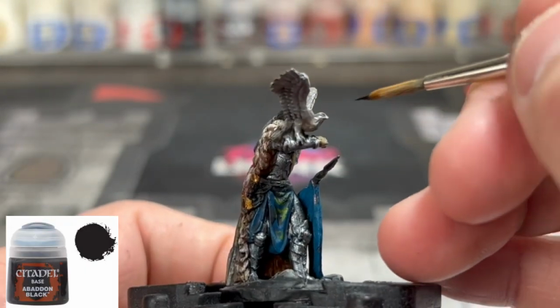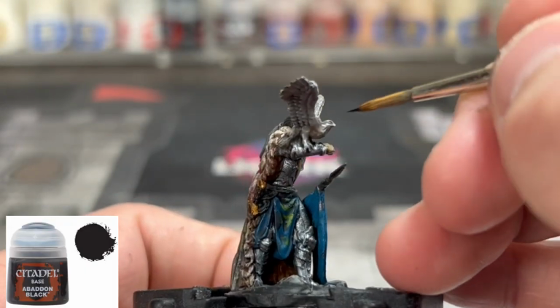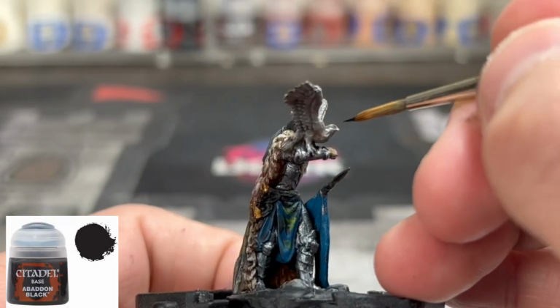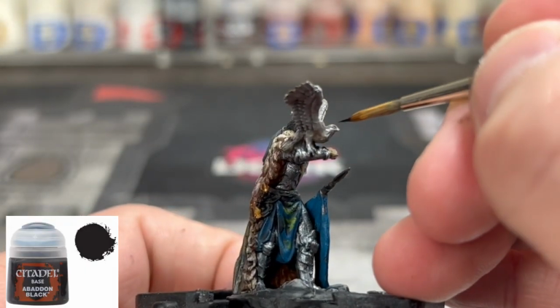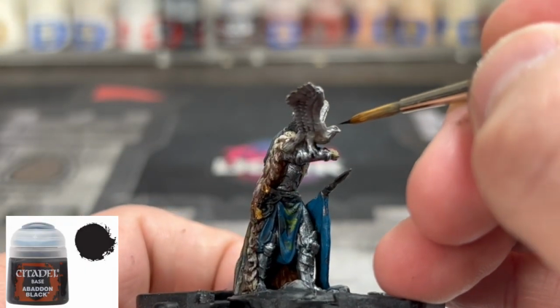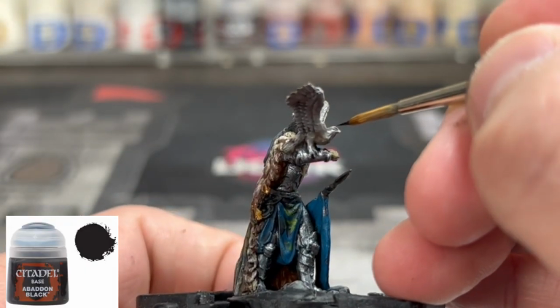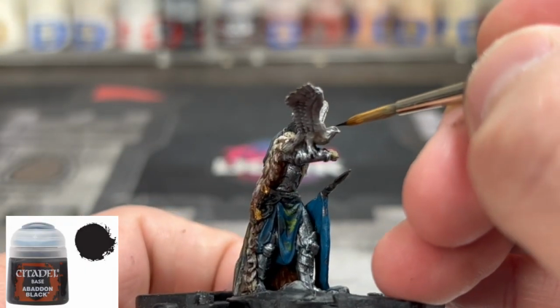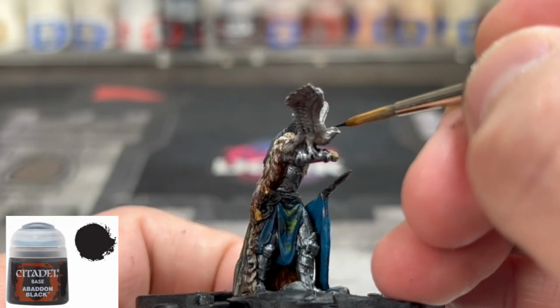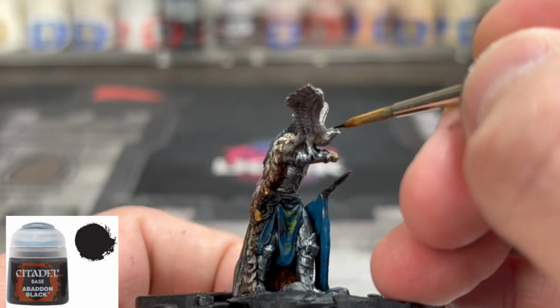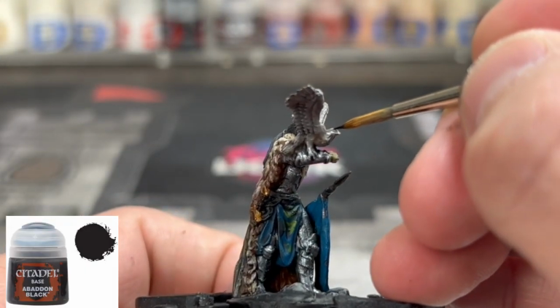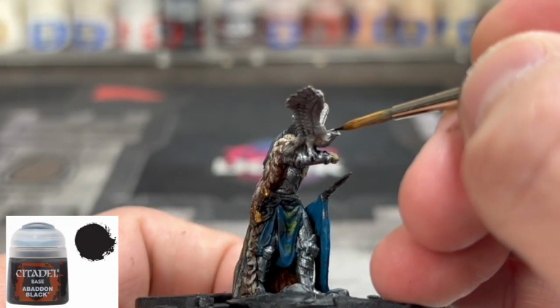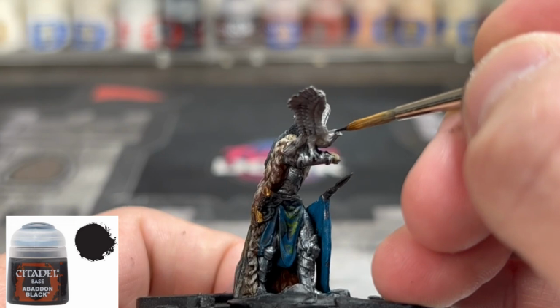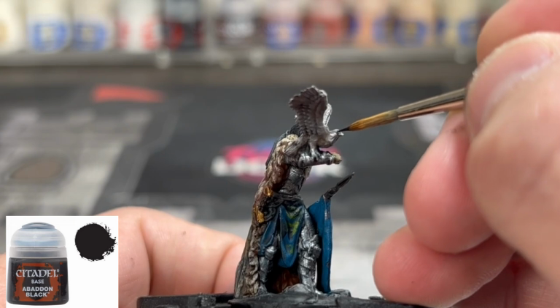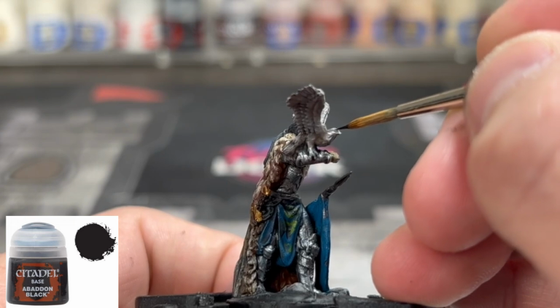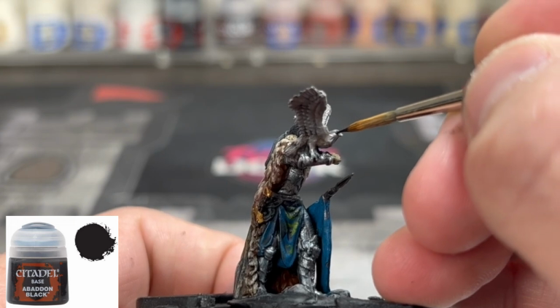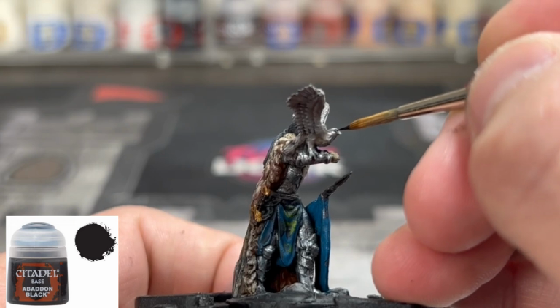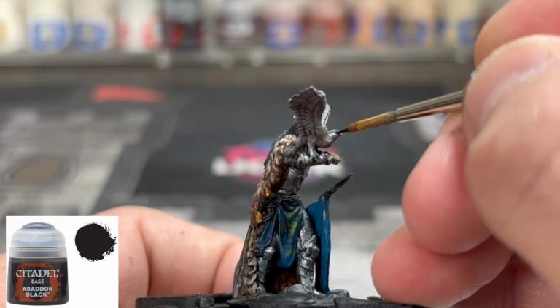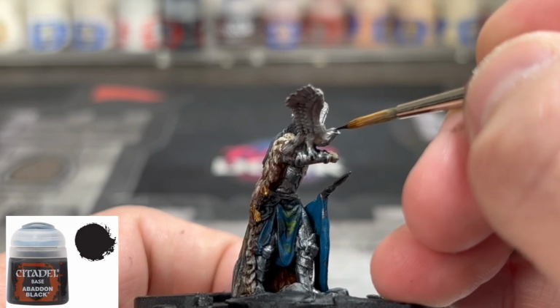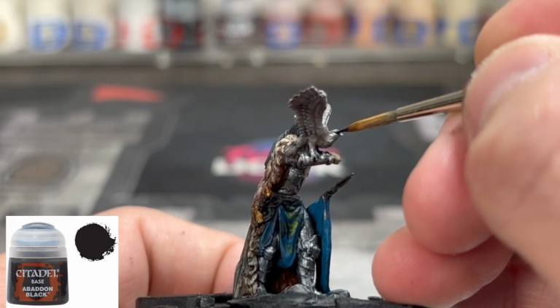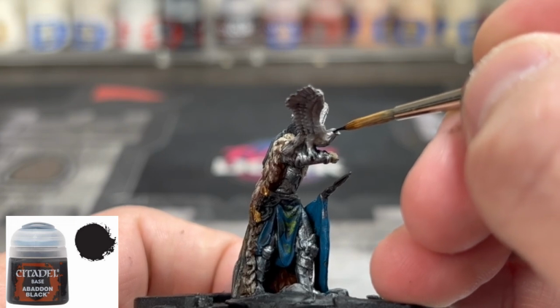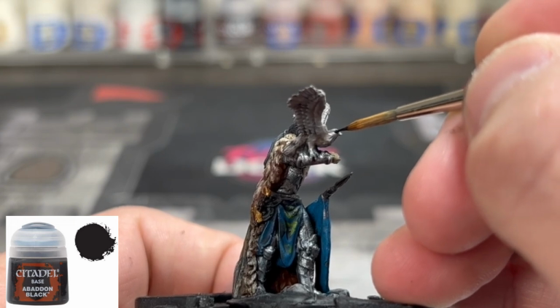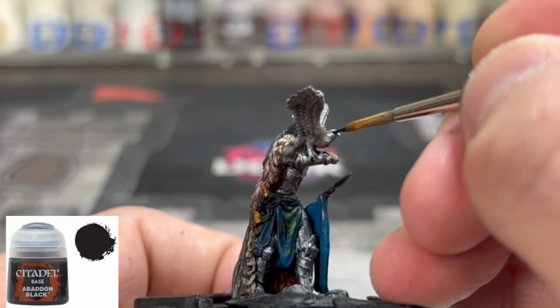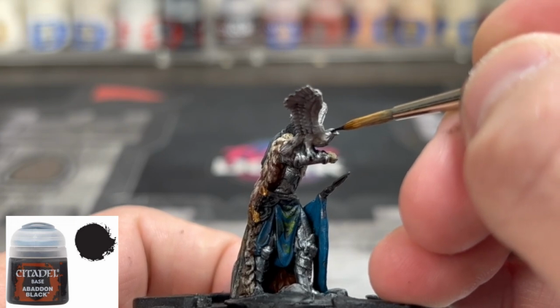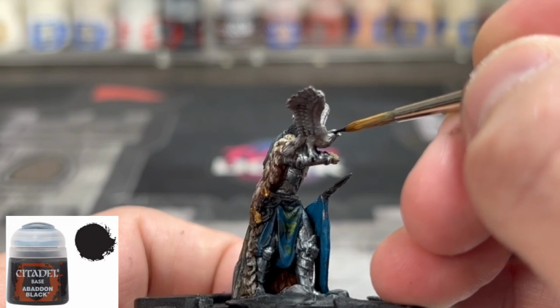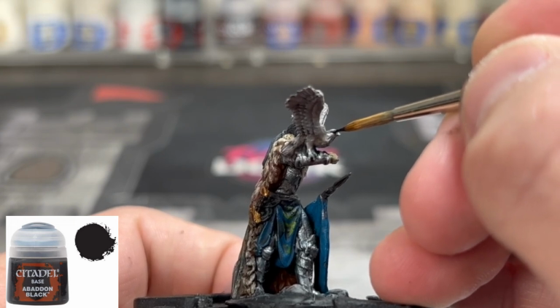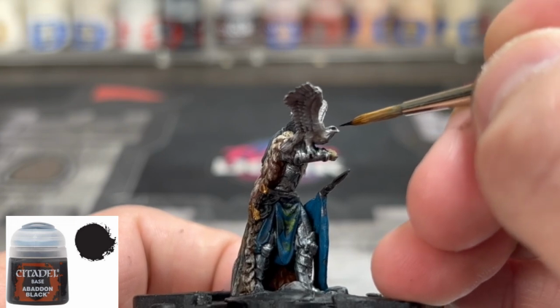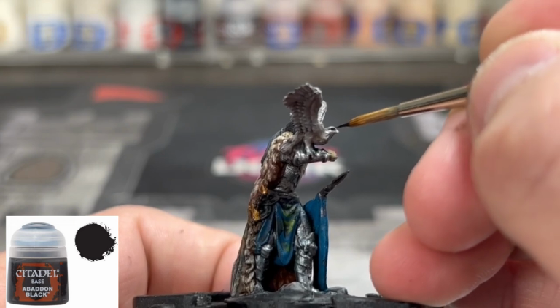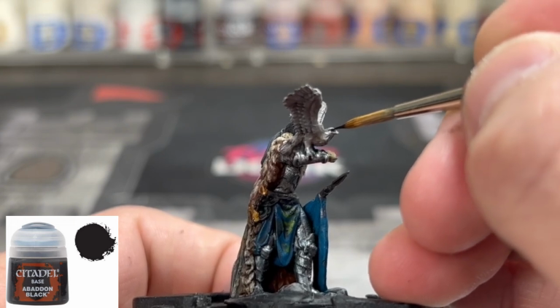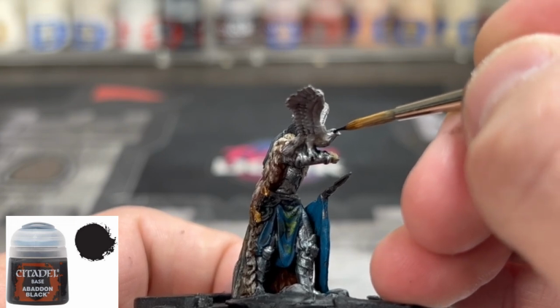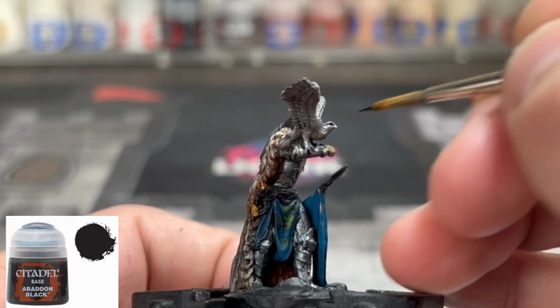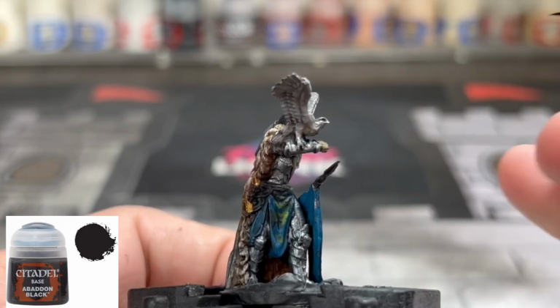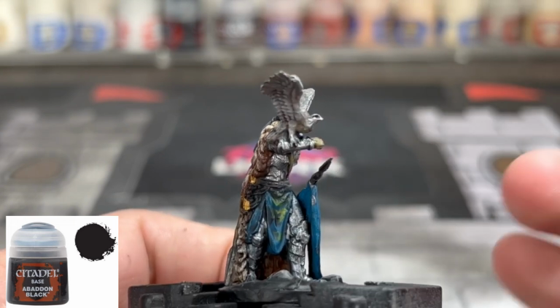Next we're going to take some Abaddon Black followed by a little bit of white, and we're going to make our eyes for our hawk.